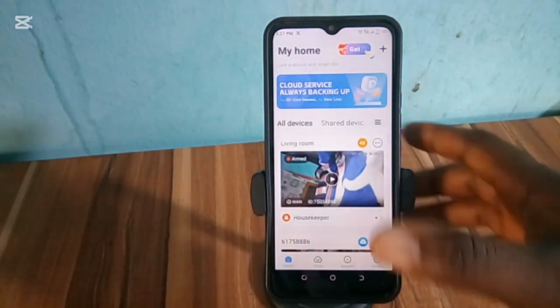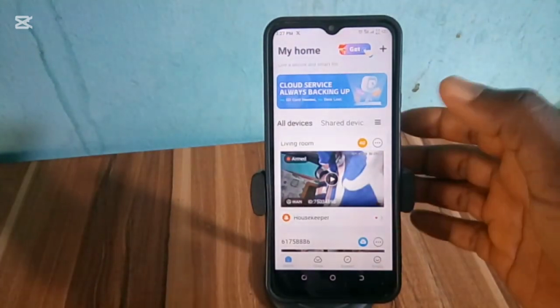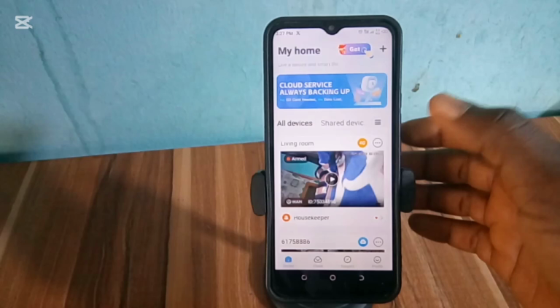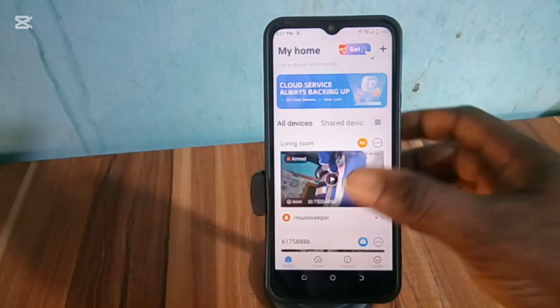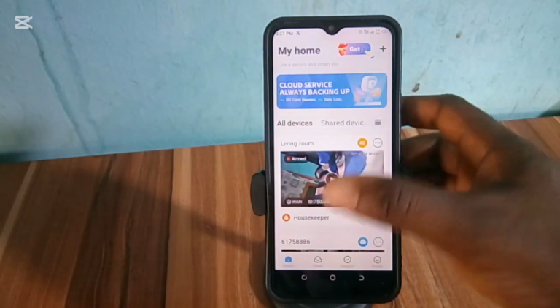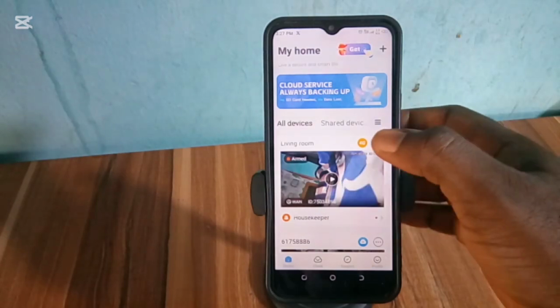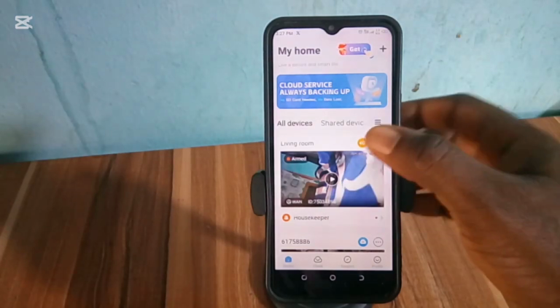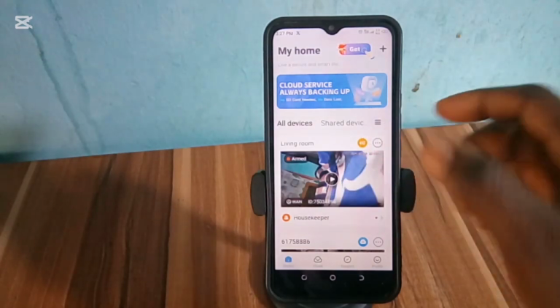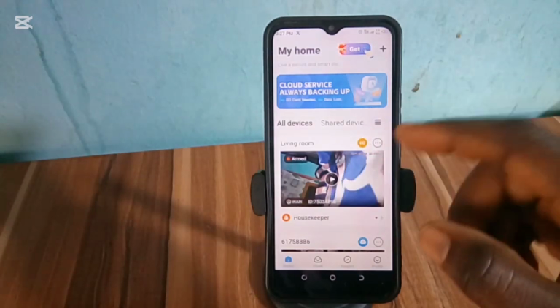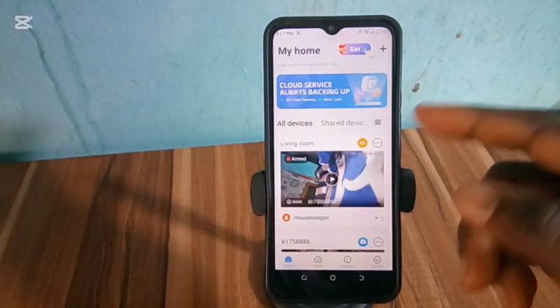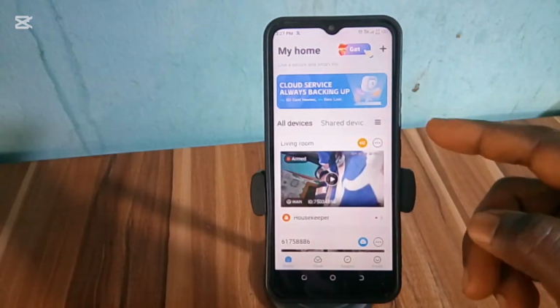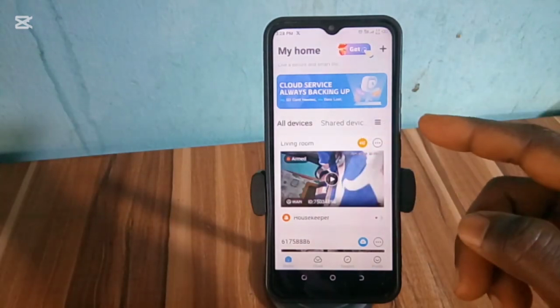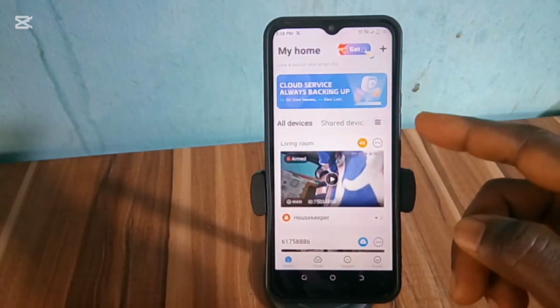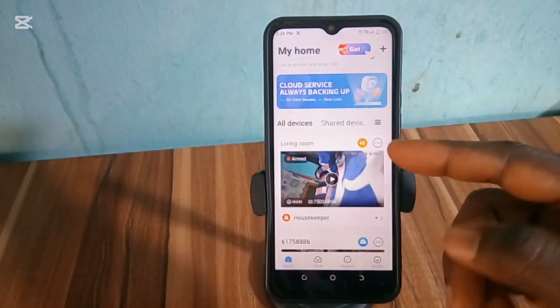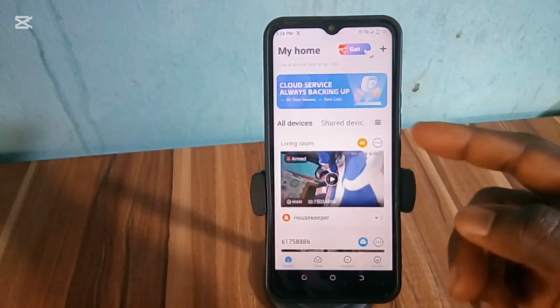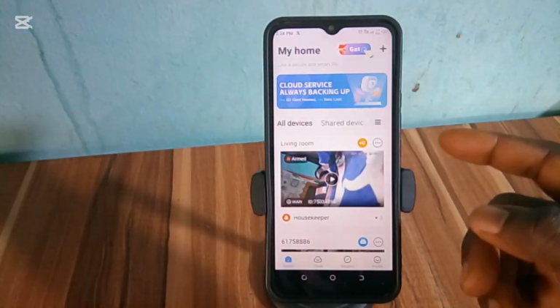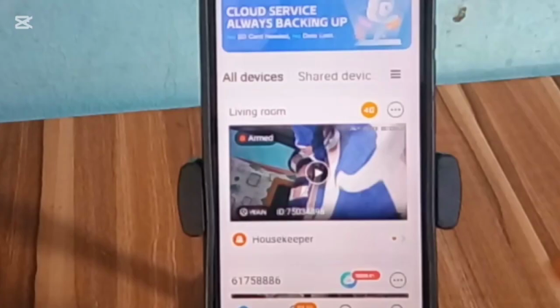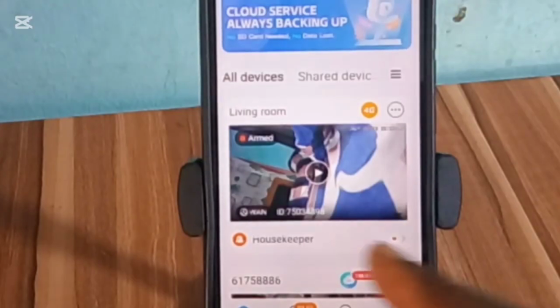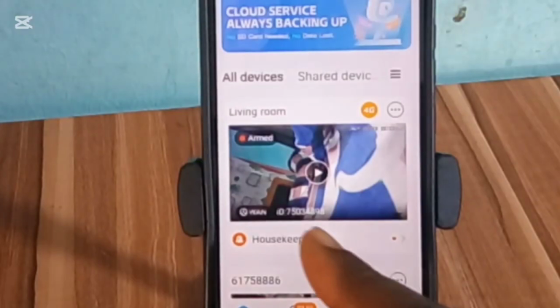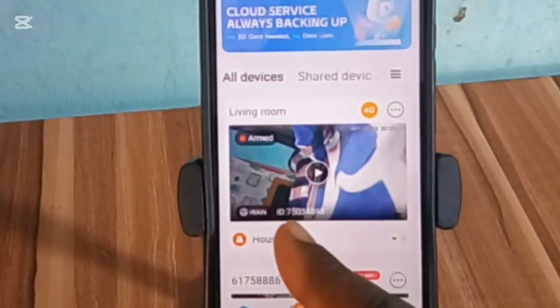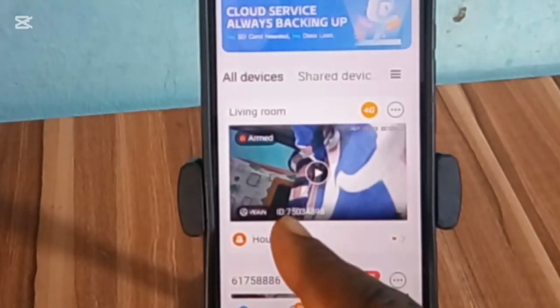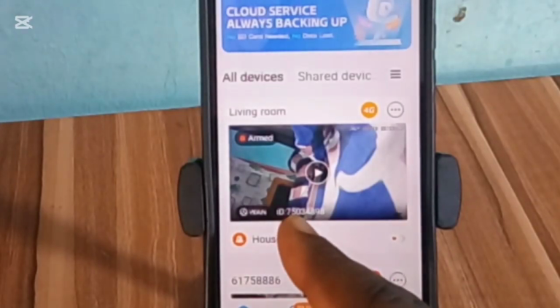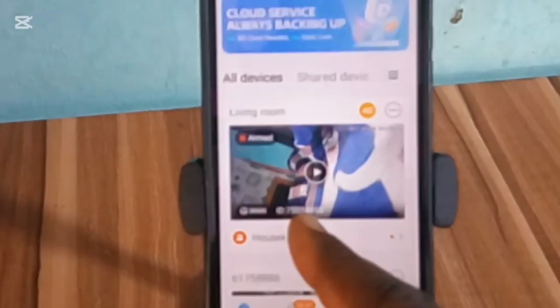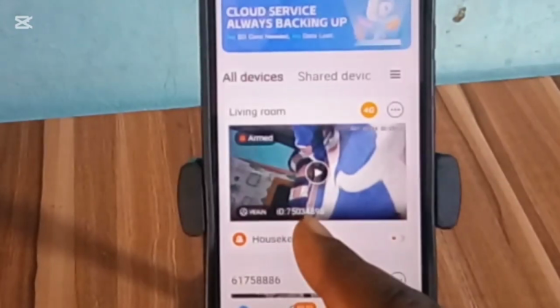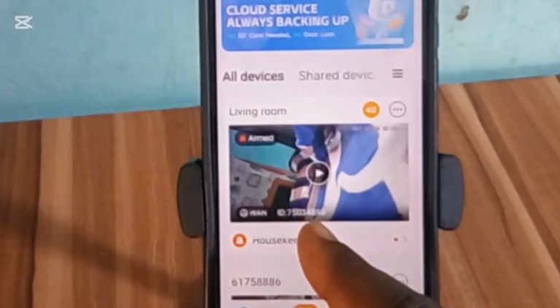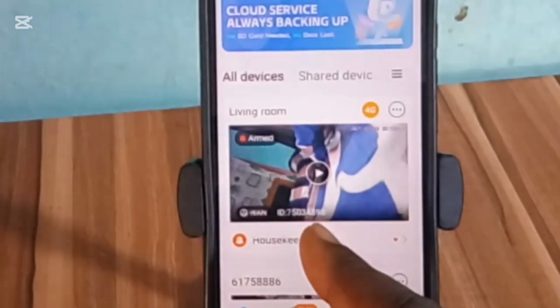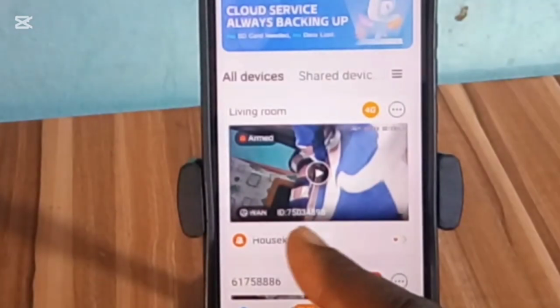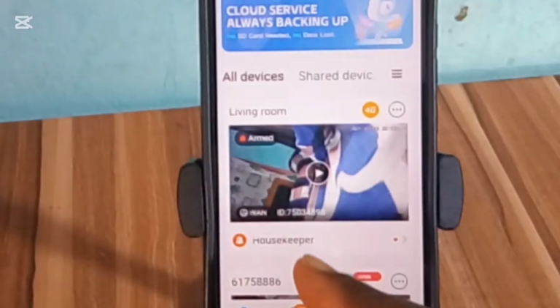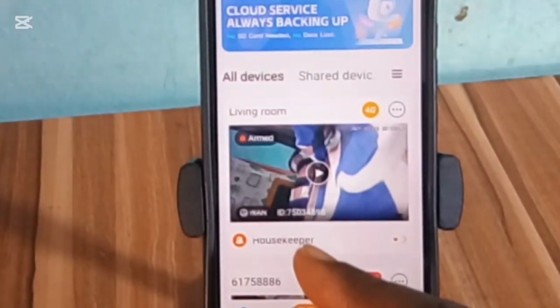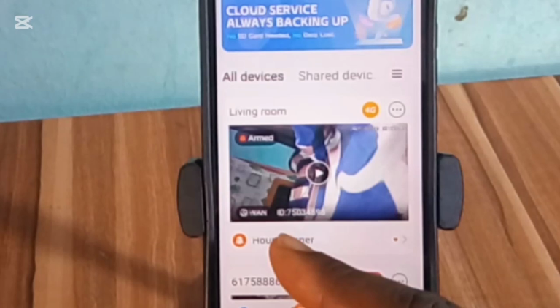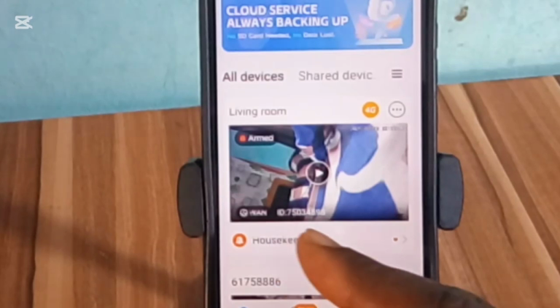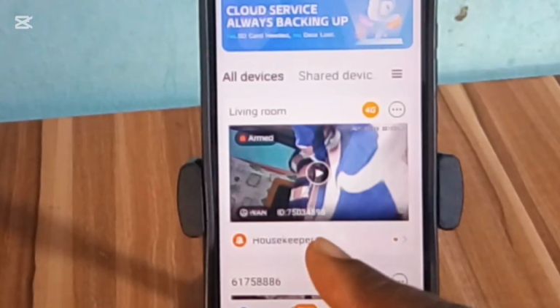When you open your V380 Pro app, first copy out this camera user ID number that shows here.